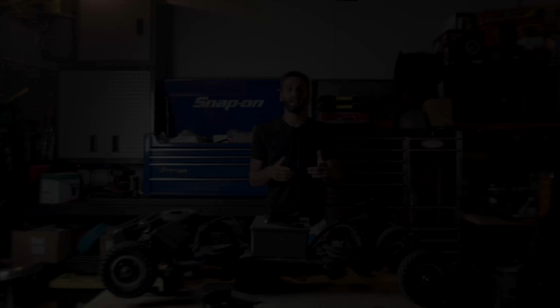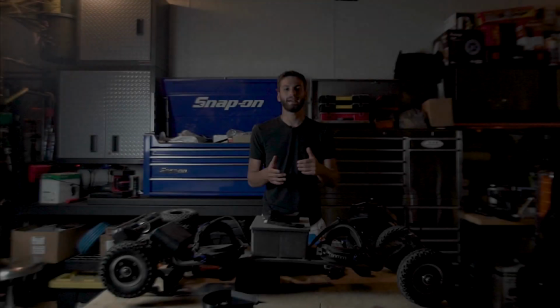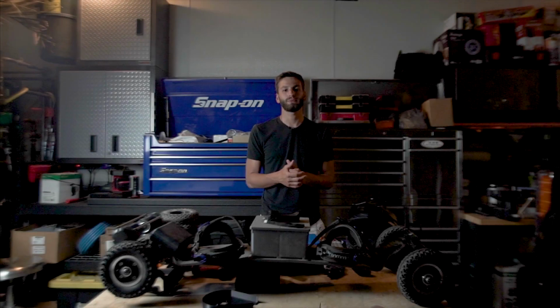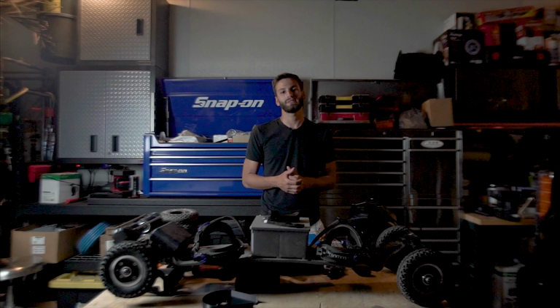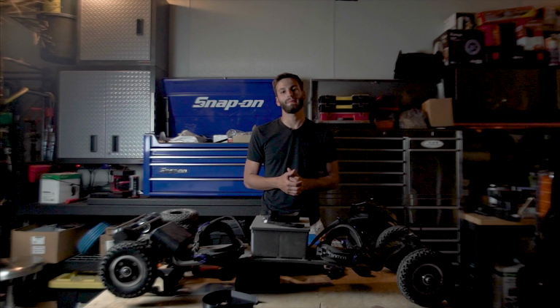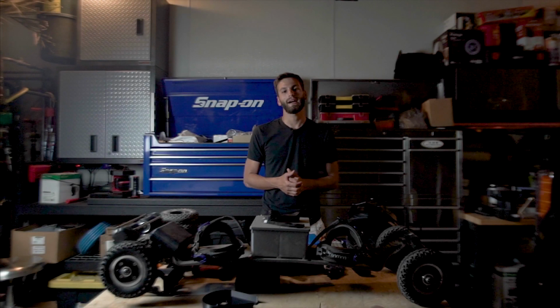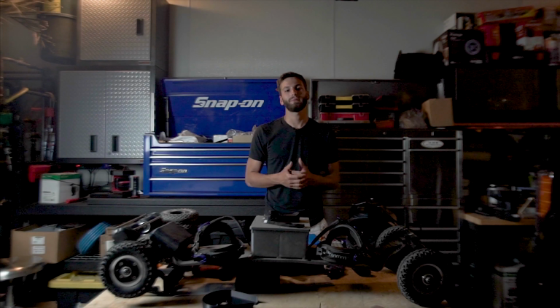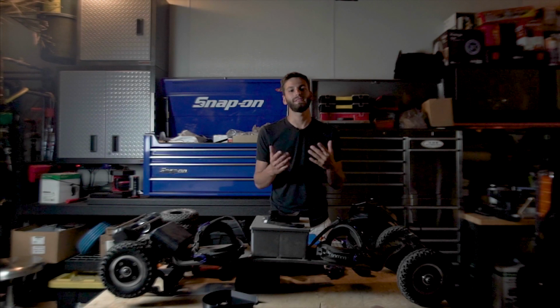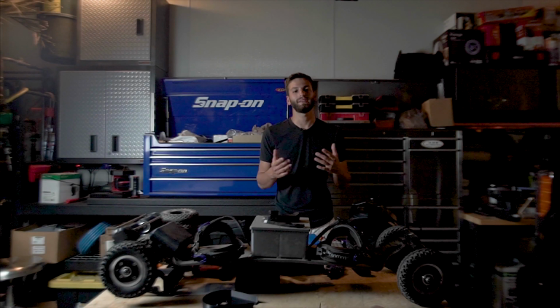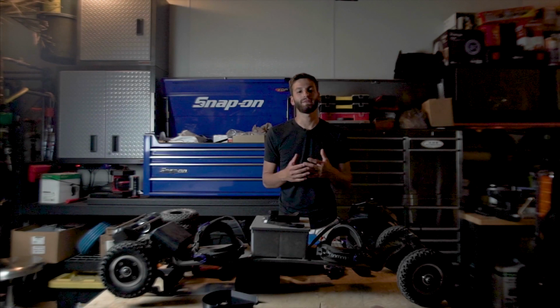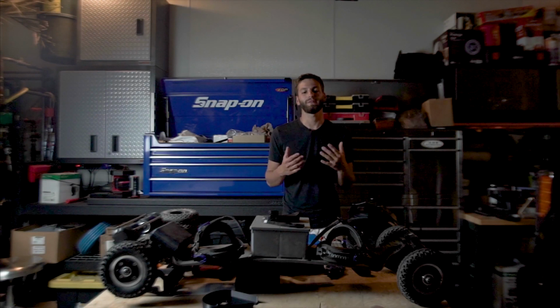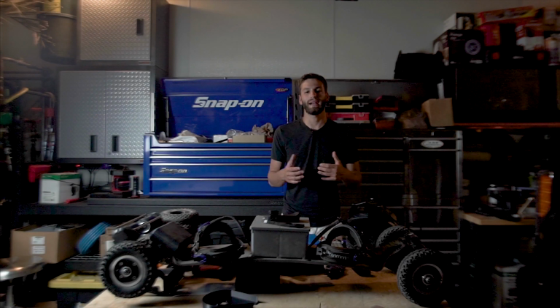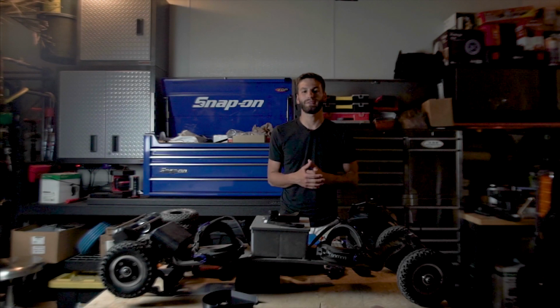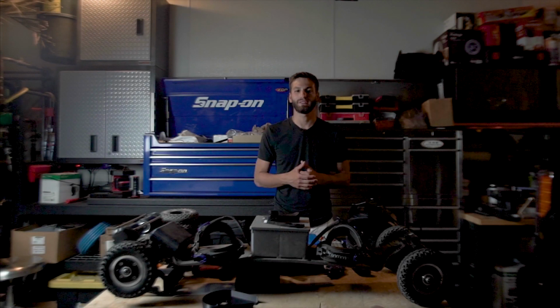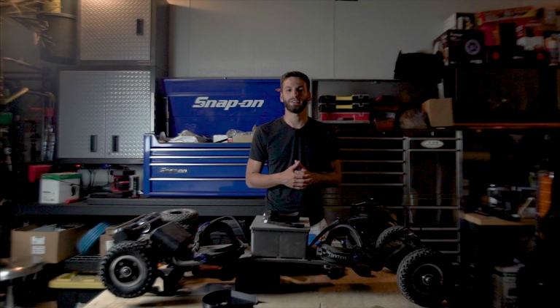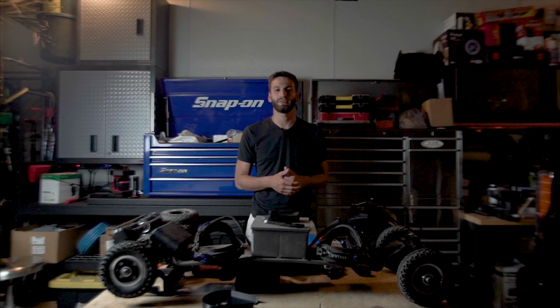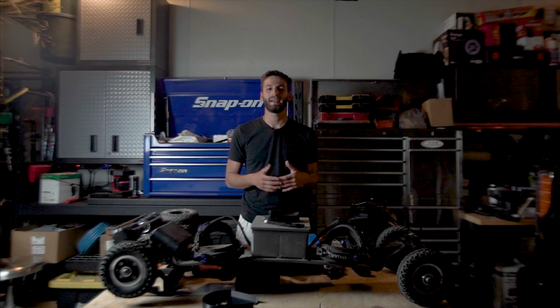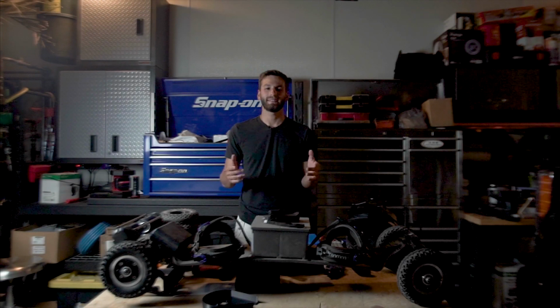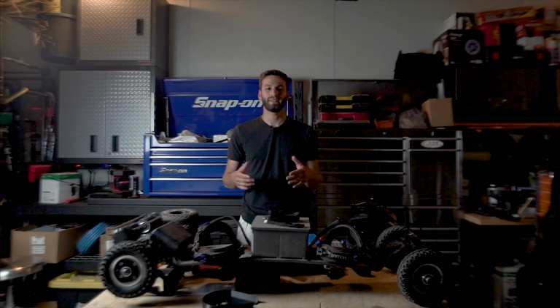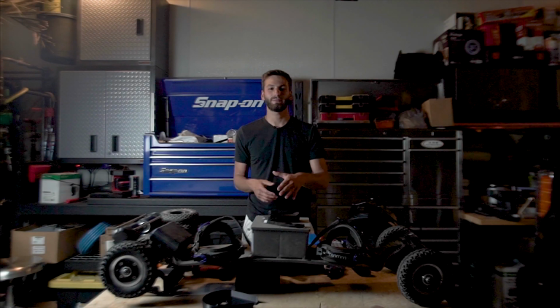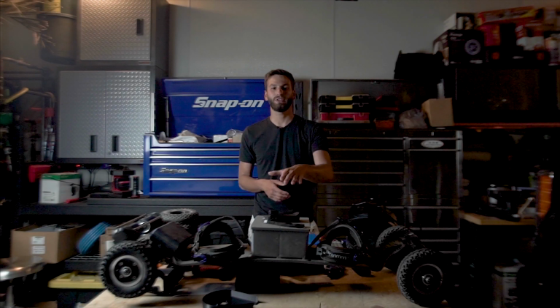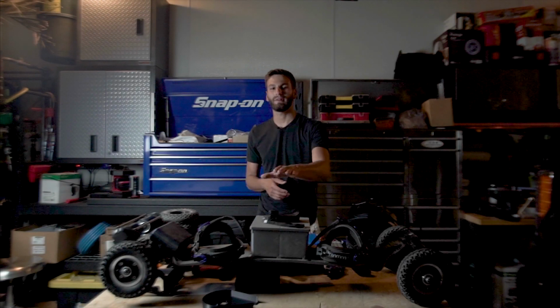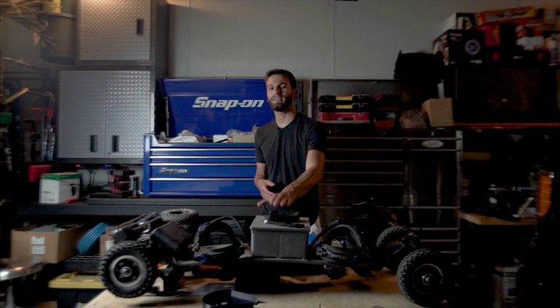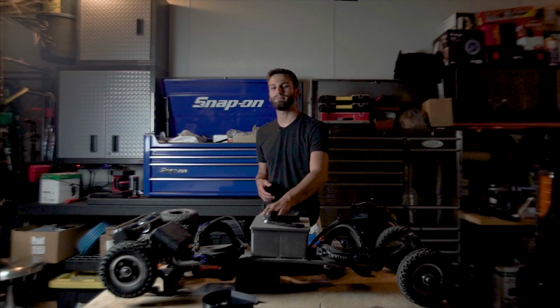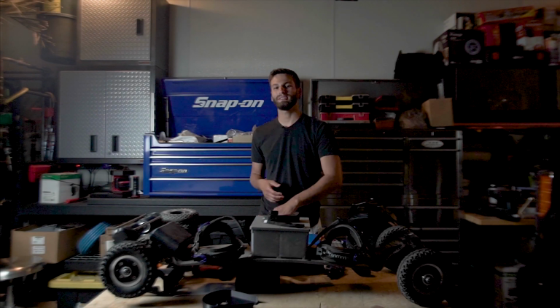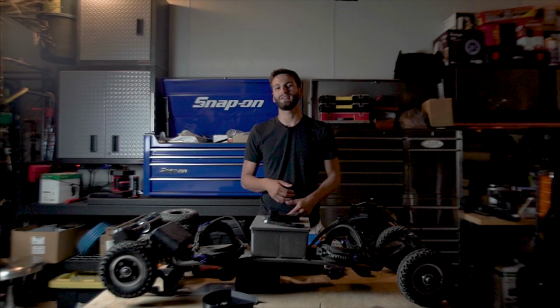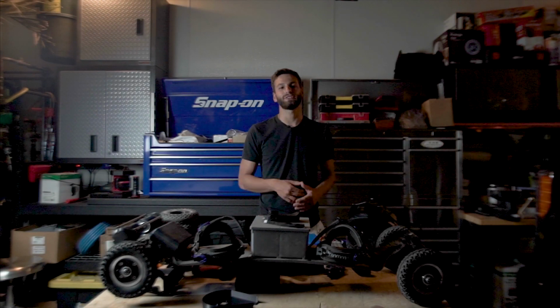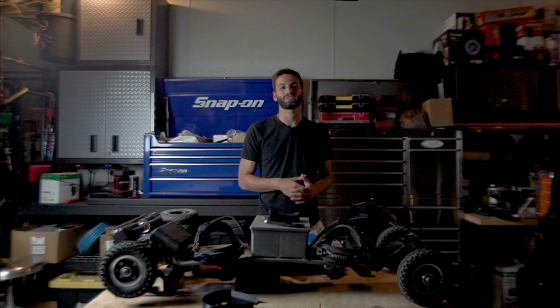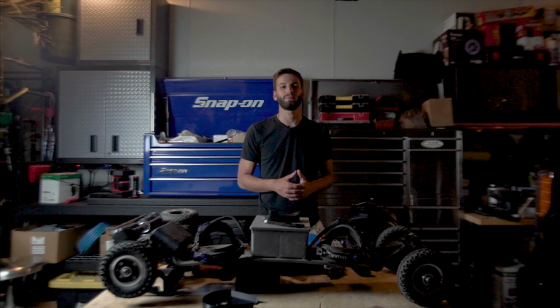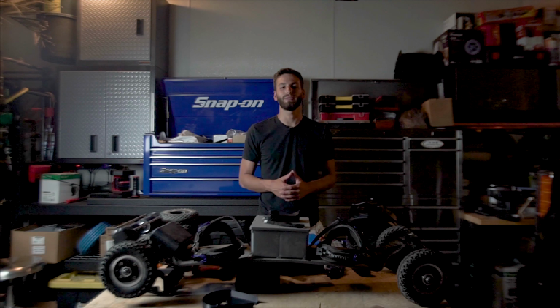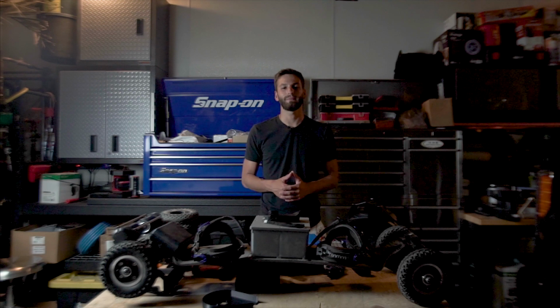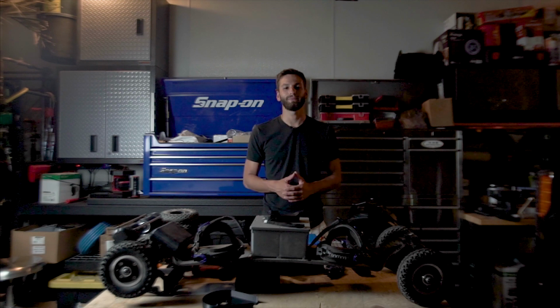Hey guys, what's up? Alec Poblanta here and we are back with another video. Today we're going to be talking about this beast of an electric skateboard that I built.